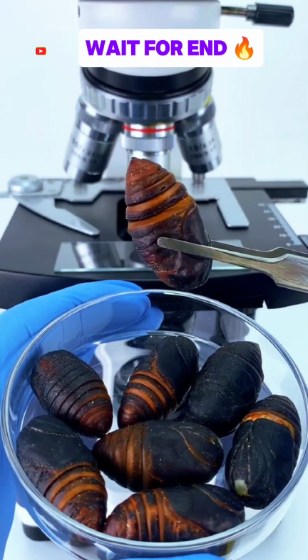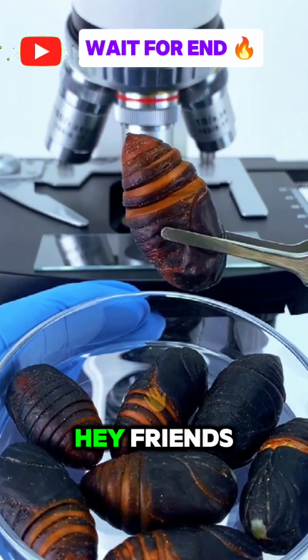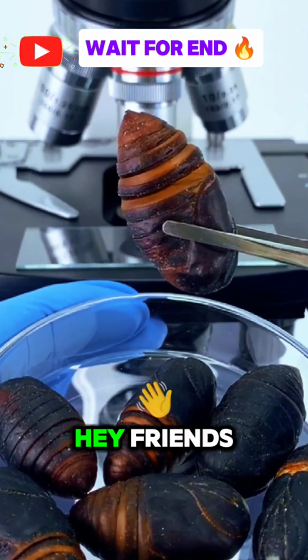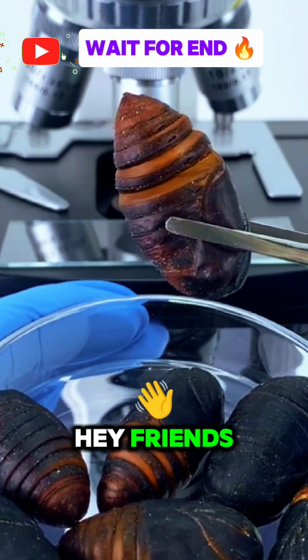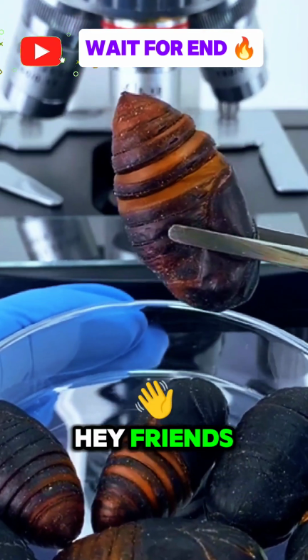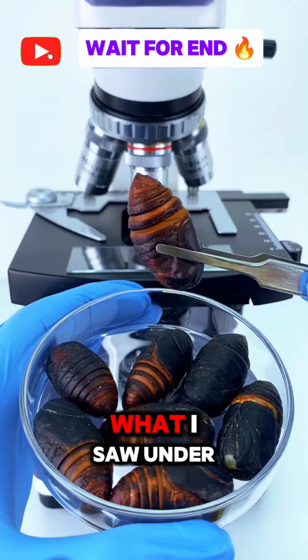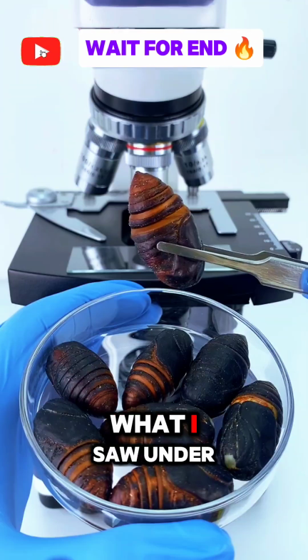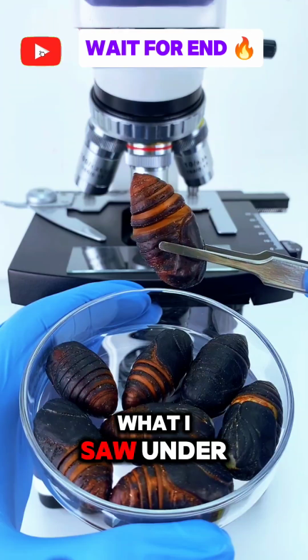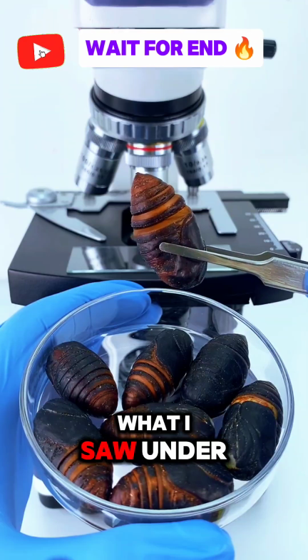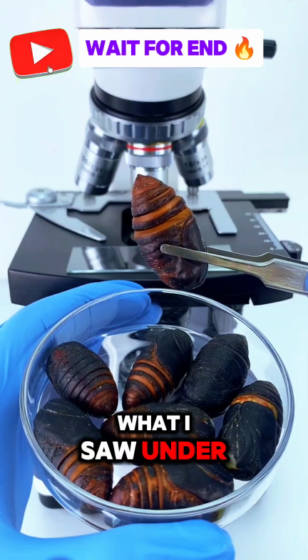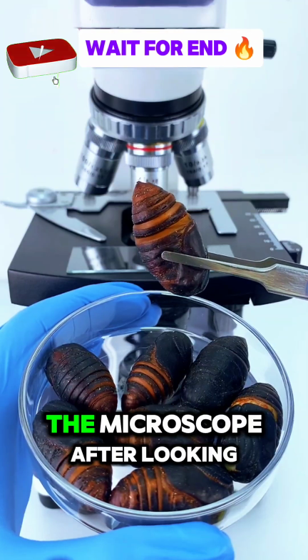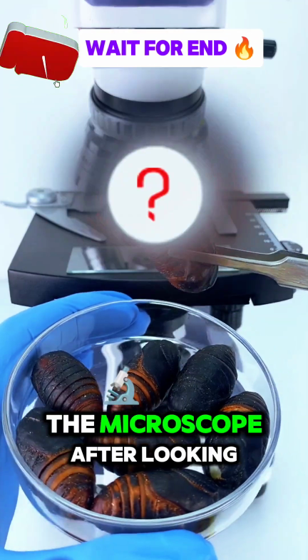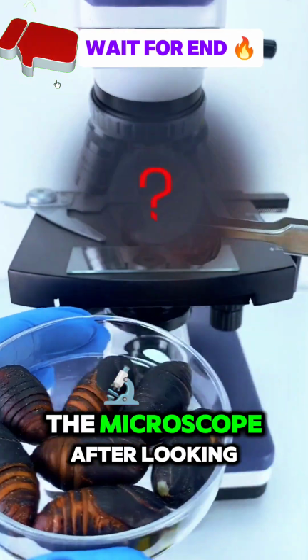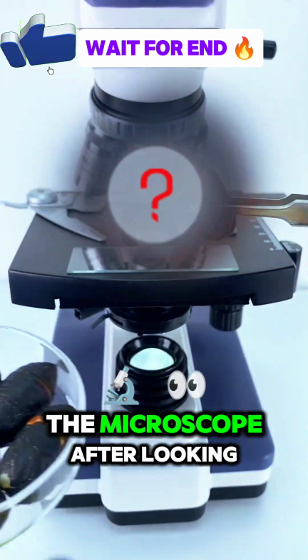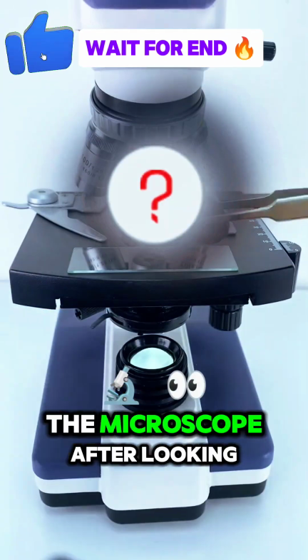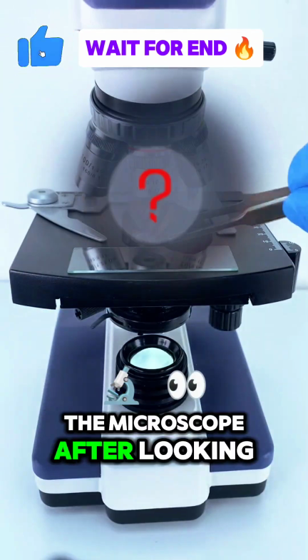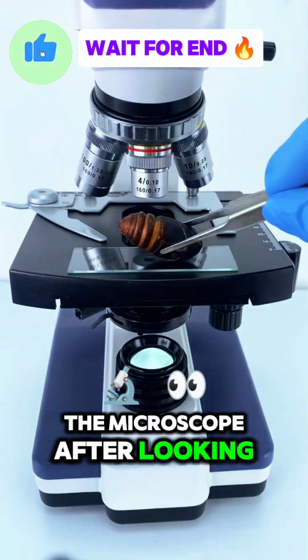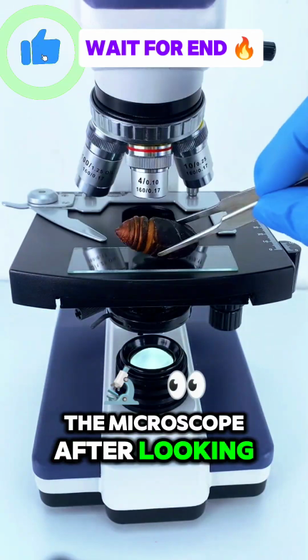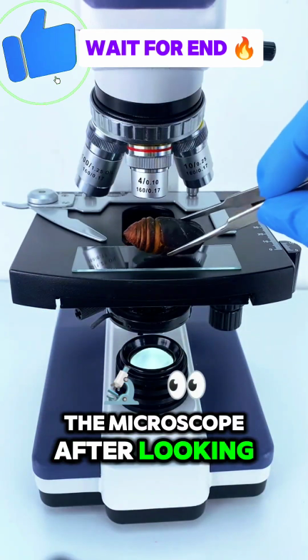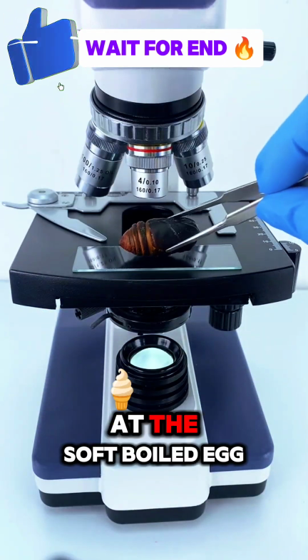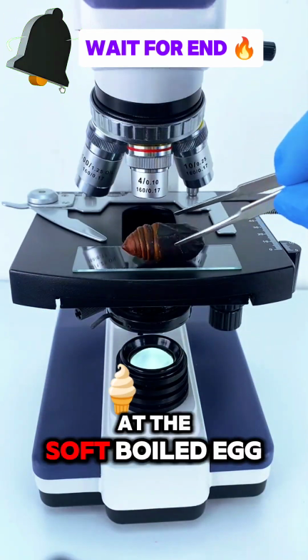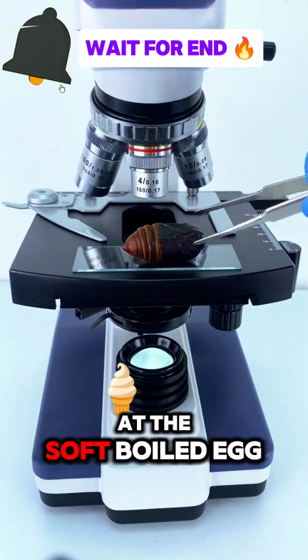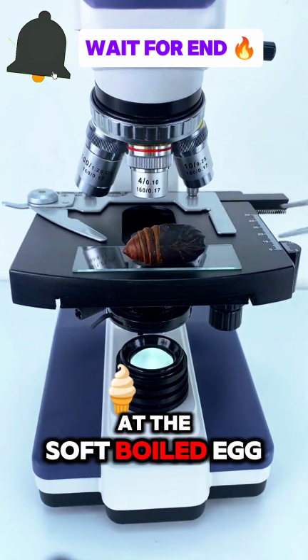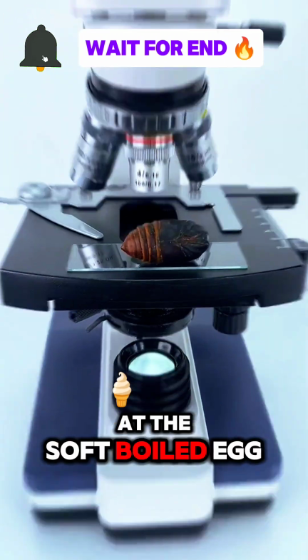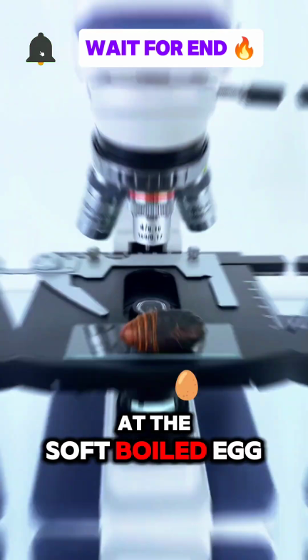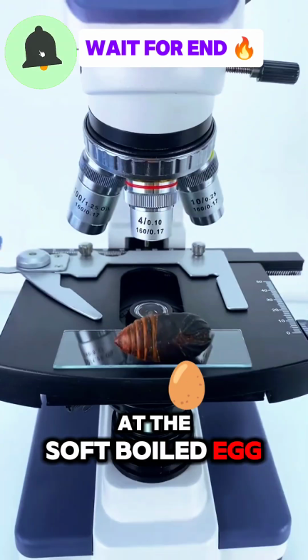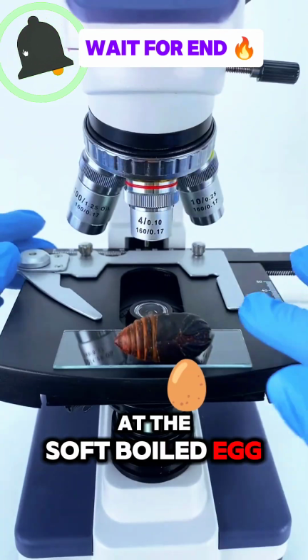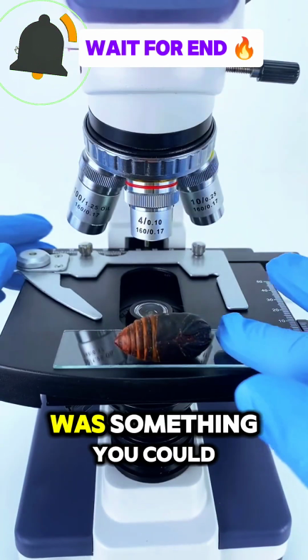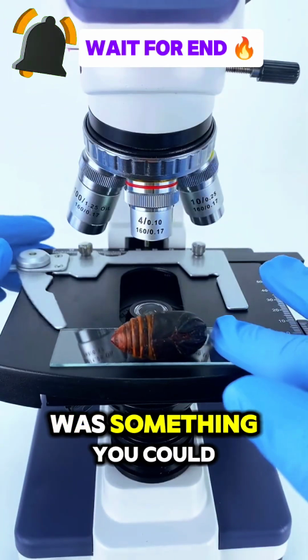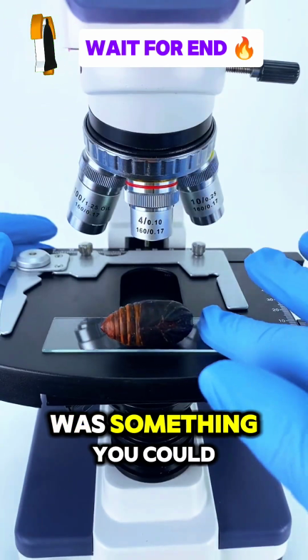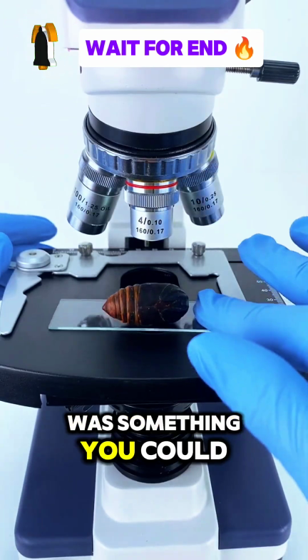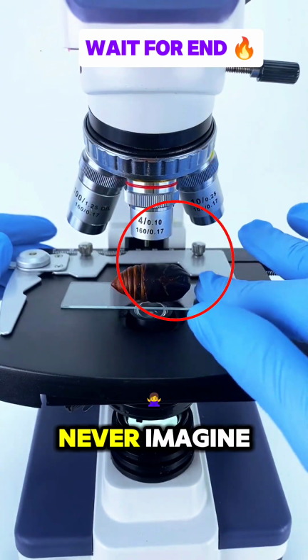Hey friends, what I saw under the microscope after looking at the silkworm pupa sauce was something you could never imagine.